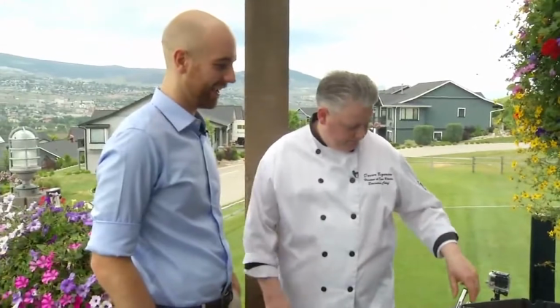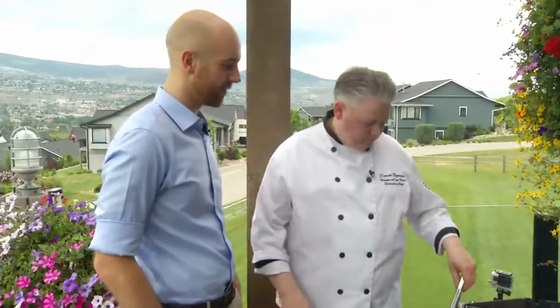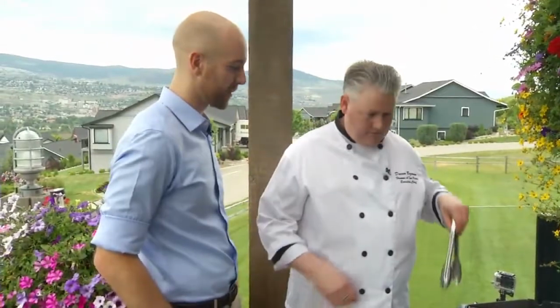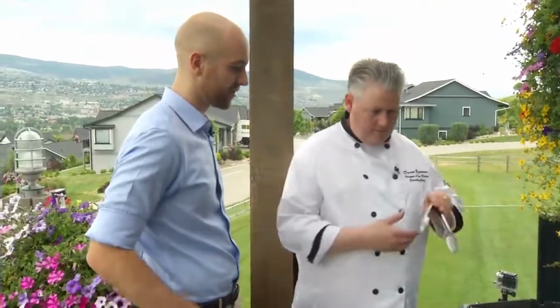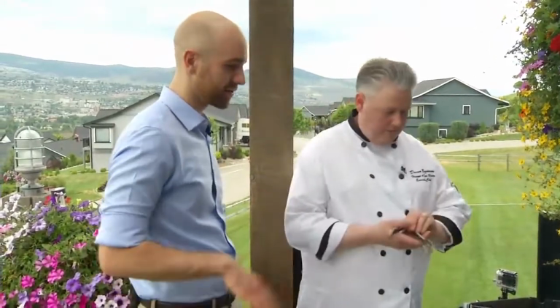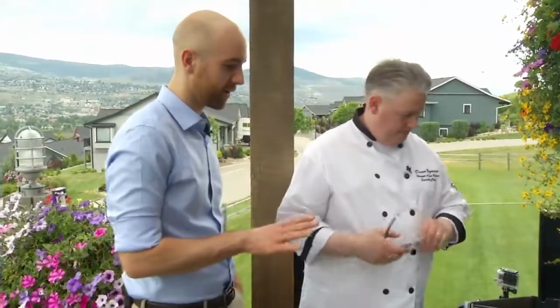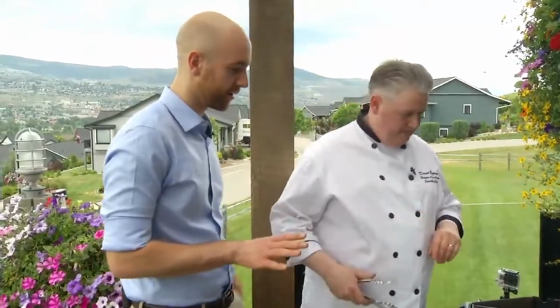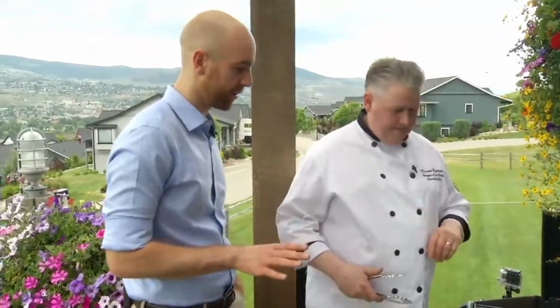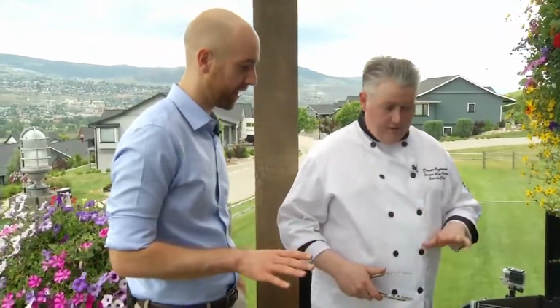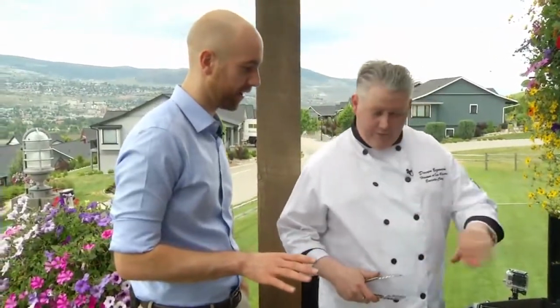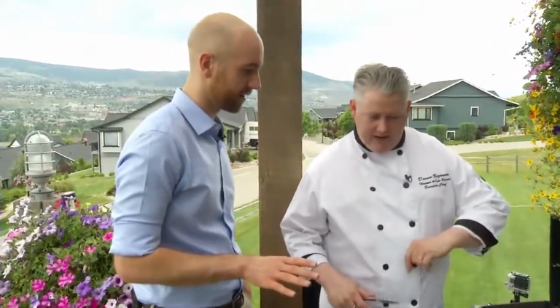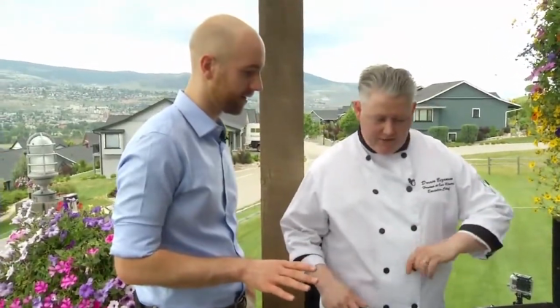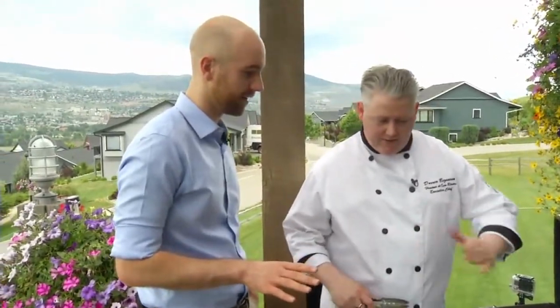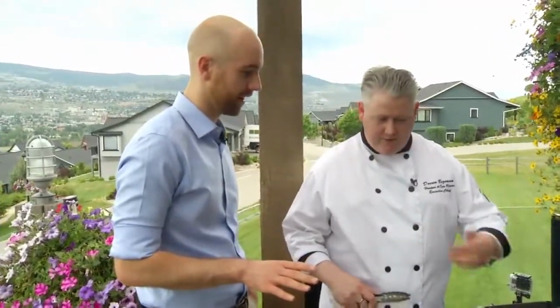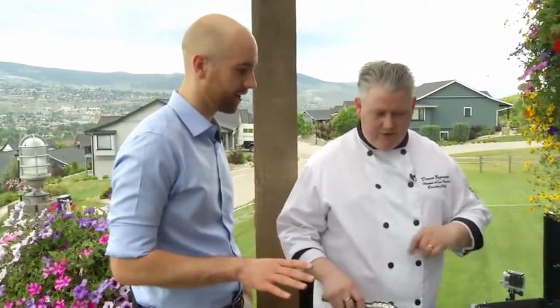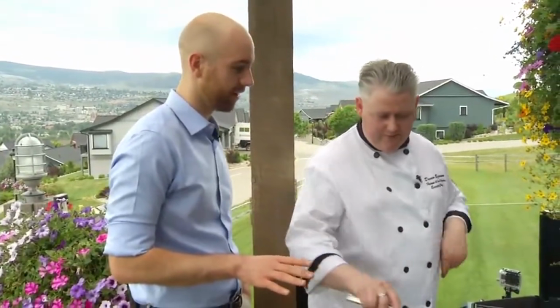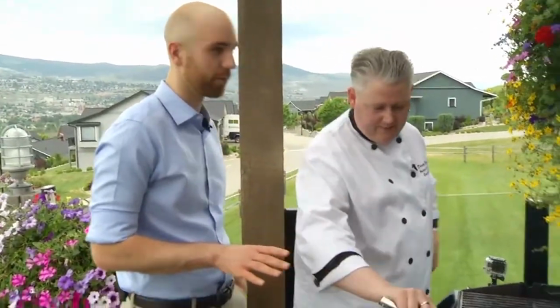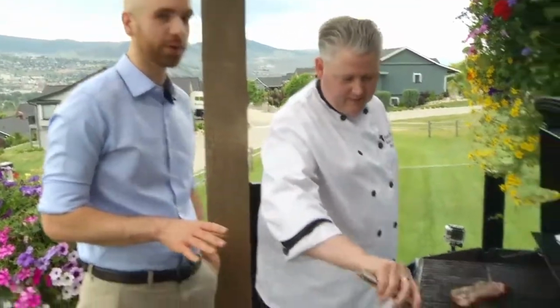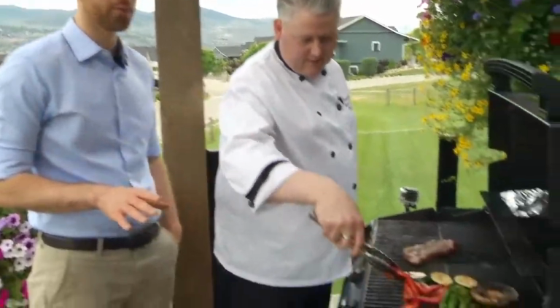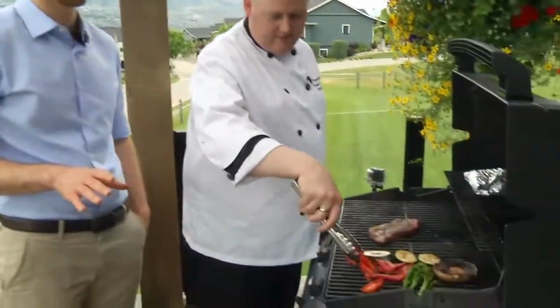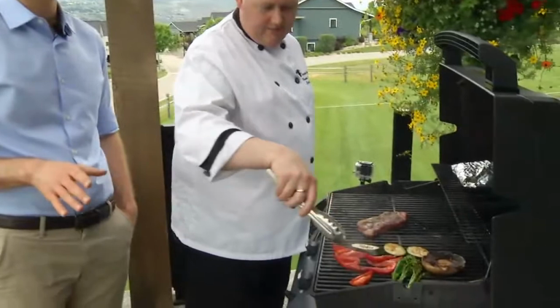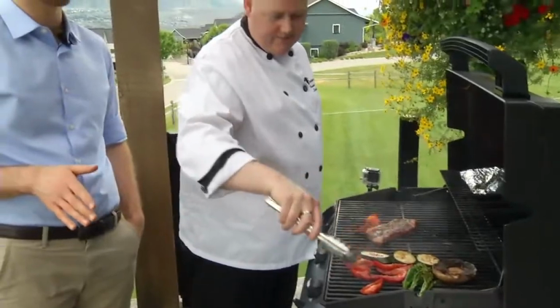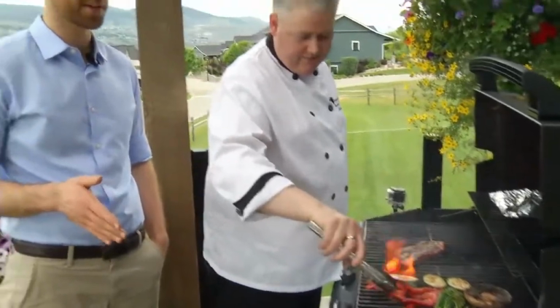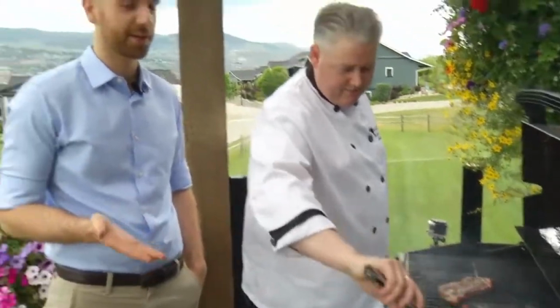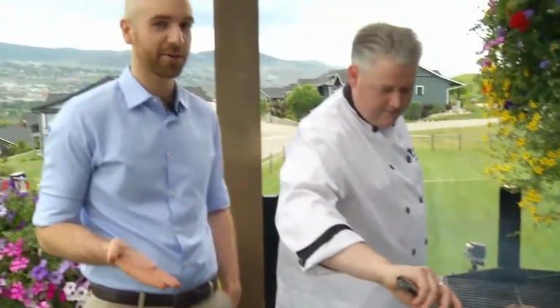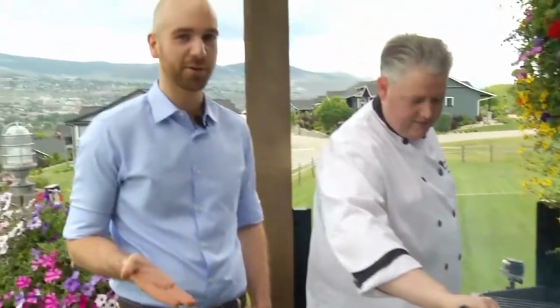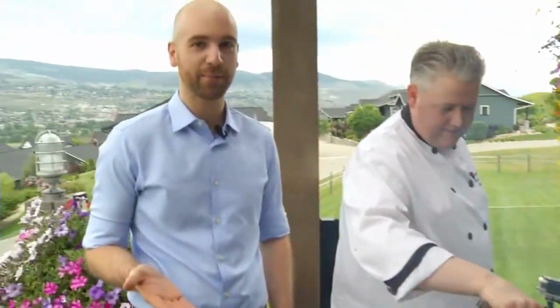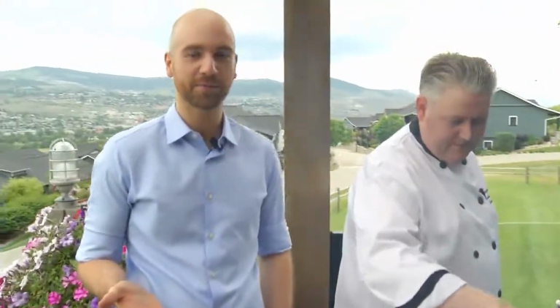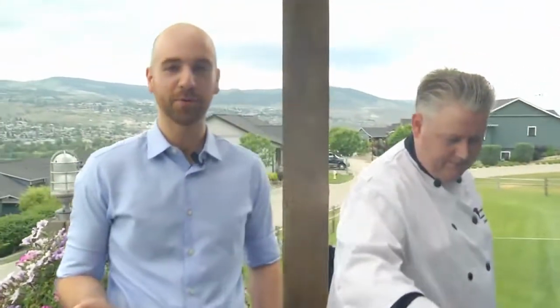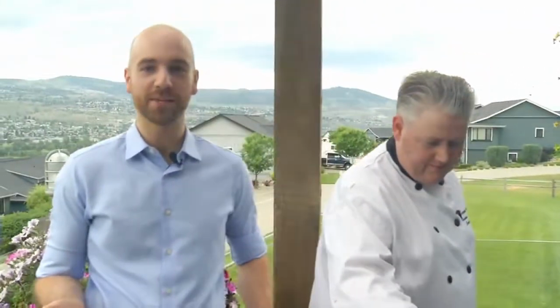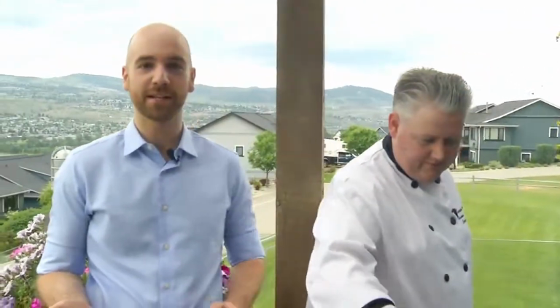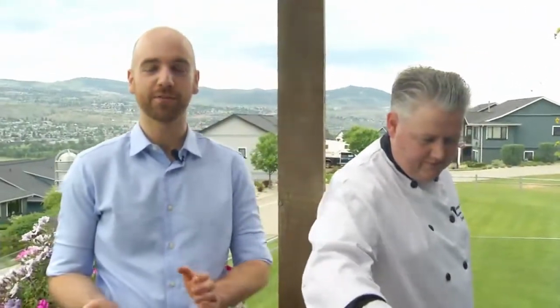And you have a little special sauce — are we going to worry about that? We're going to put that on once we flip it over. Well, we'll learn more about the special sauce coming up here on Go Kamloops from Hoodoo's at Sun Rivers.